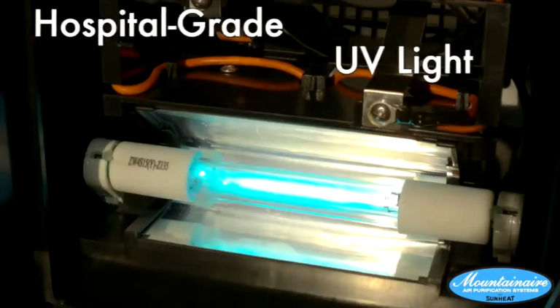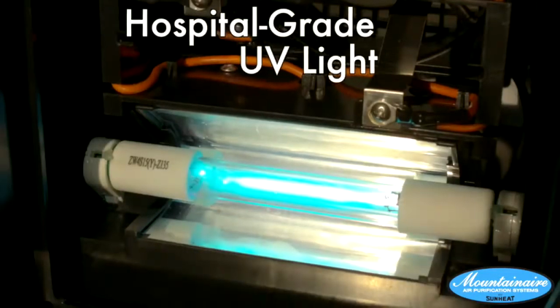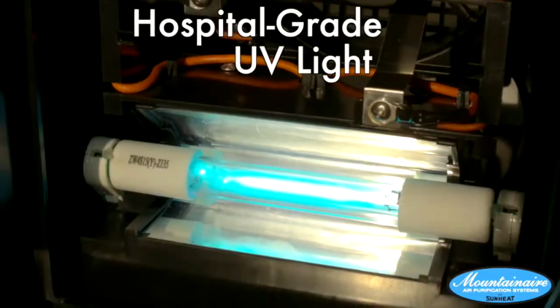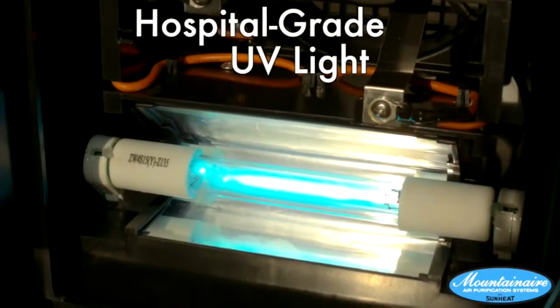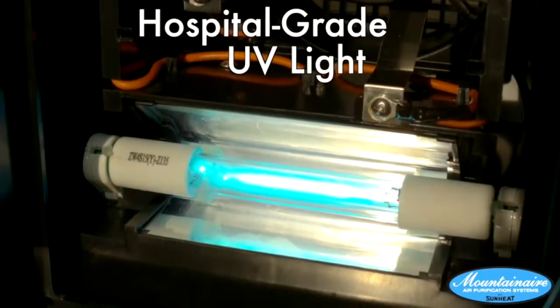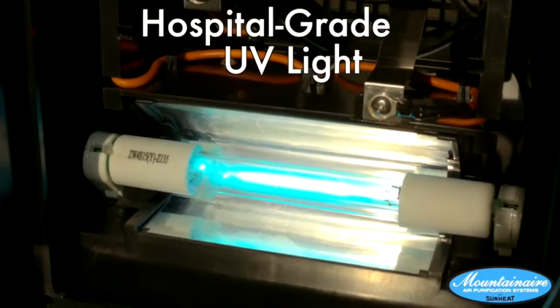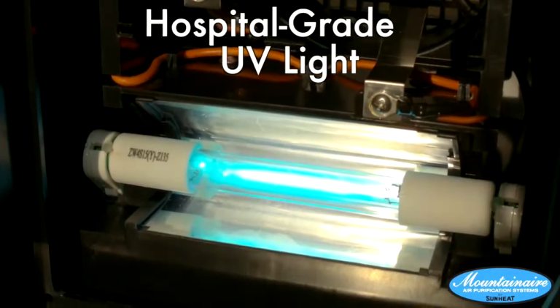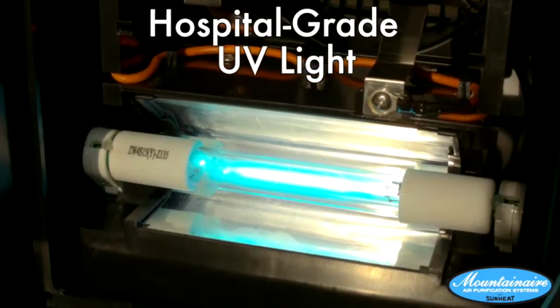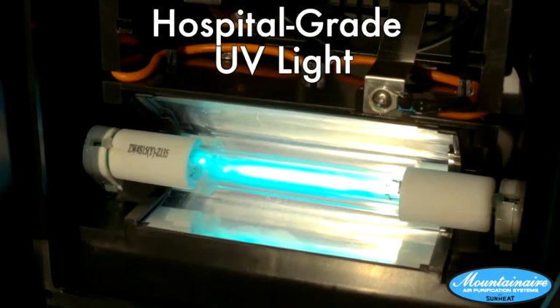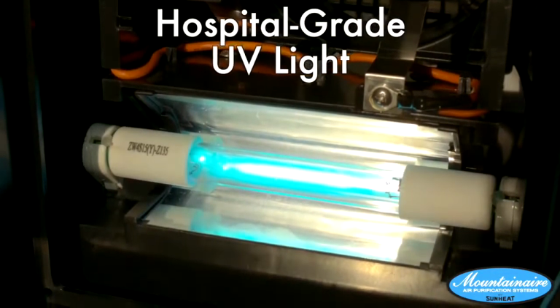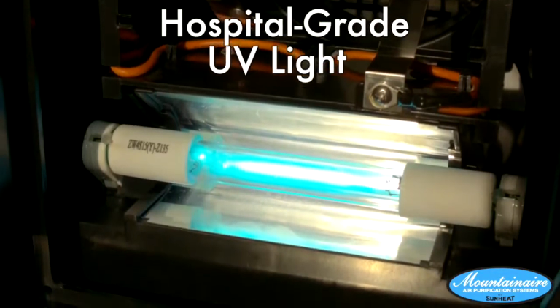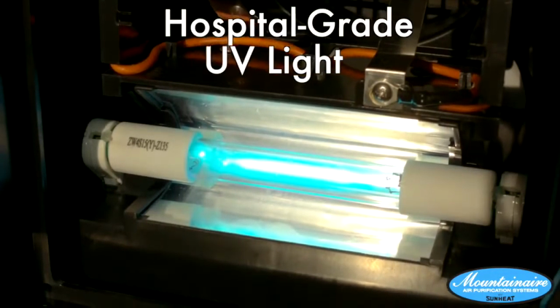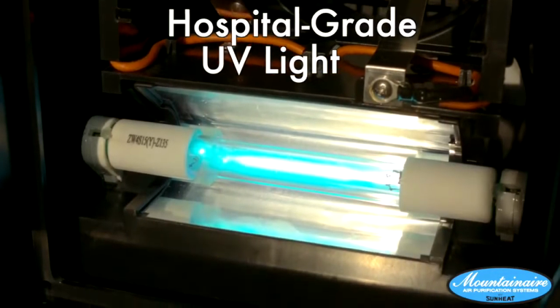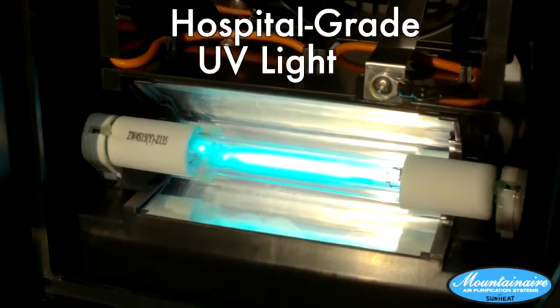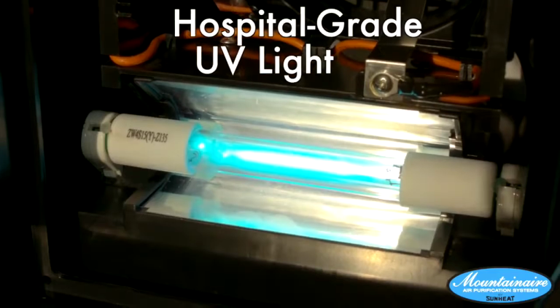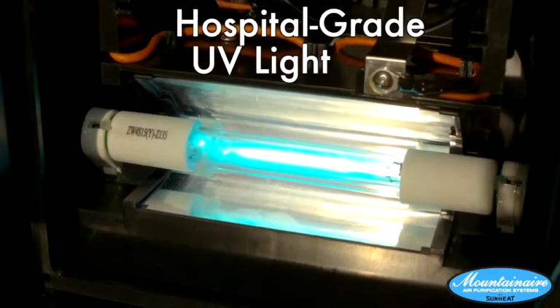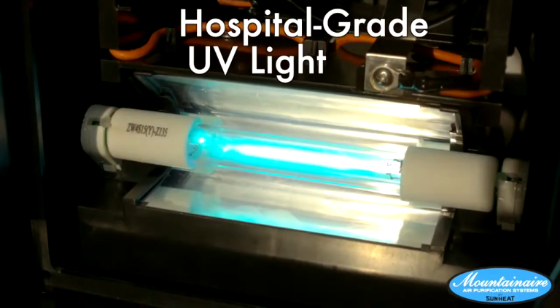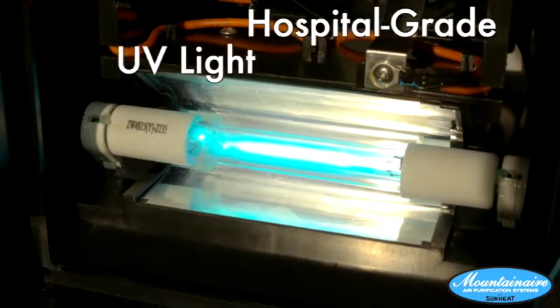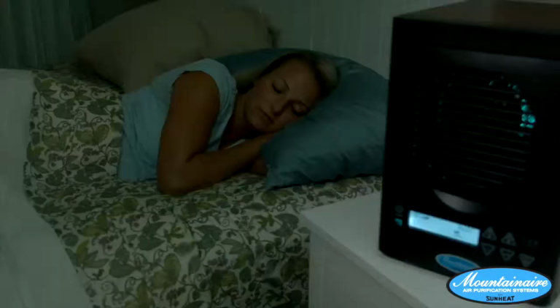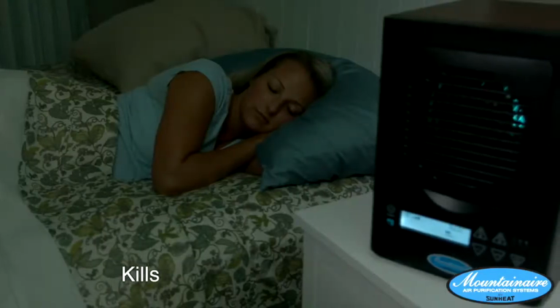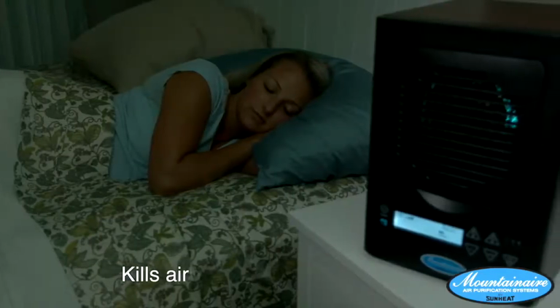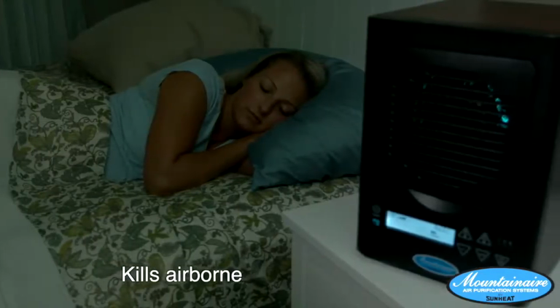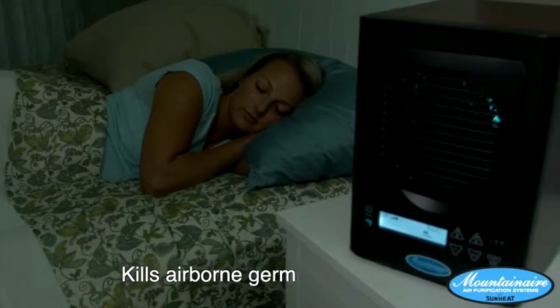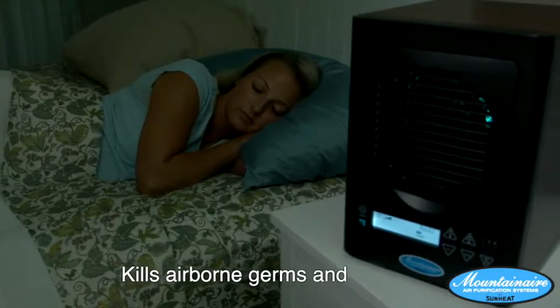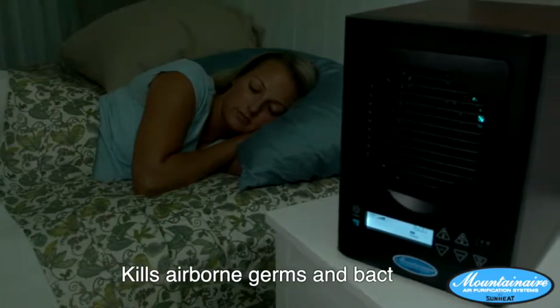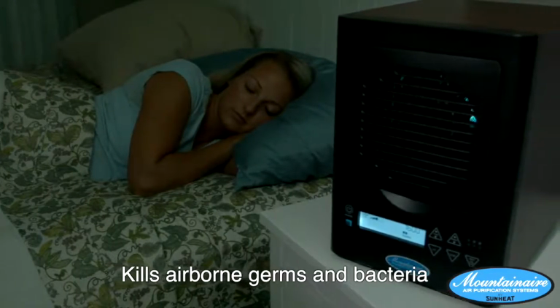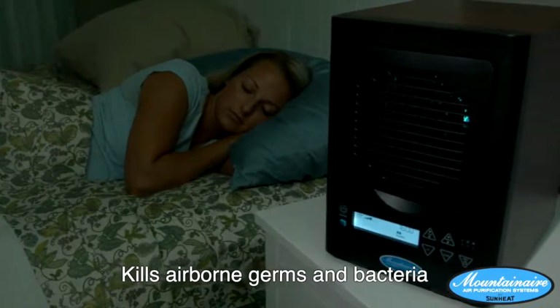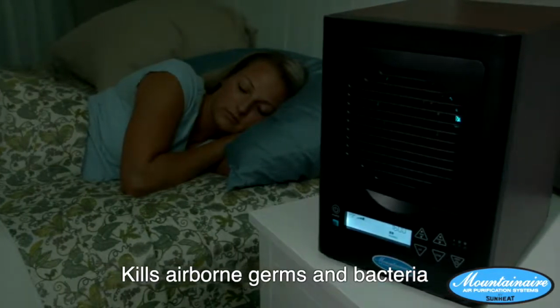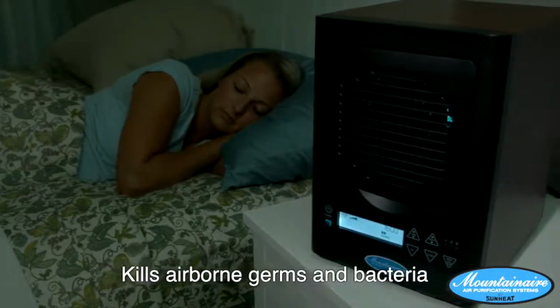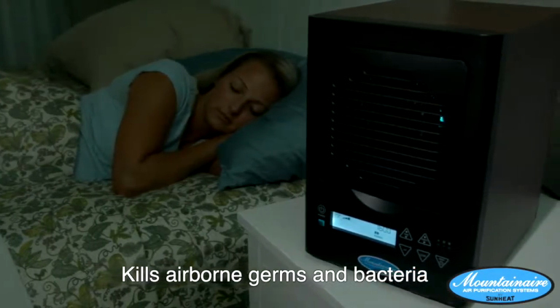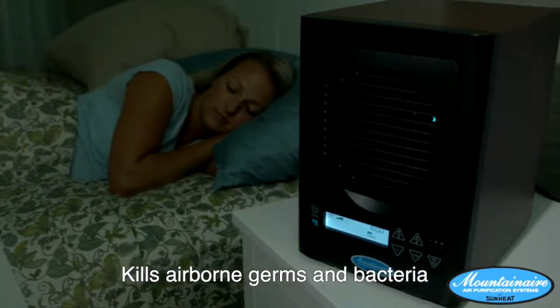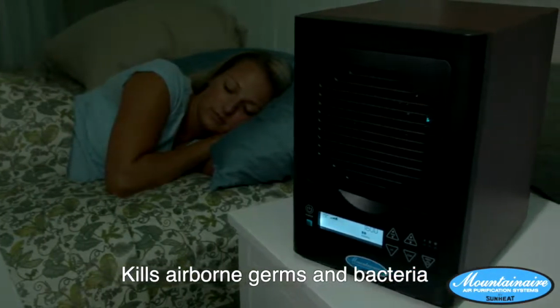Finally, your air moves past the huge hospital-grade UV light, killing airborne germs and bacteria in your home.